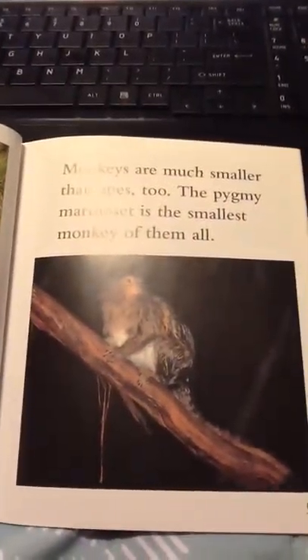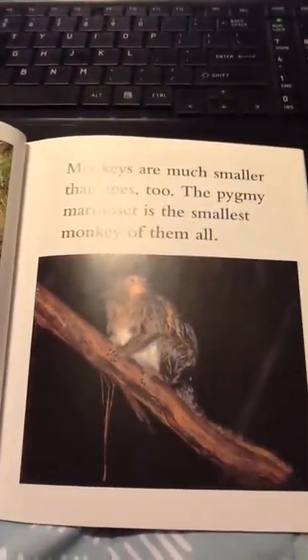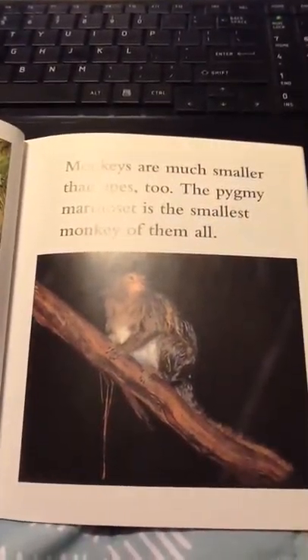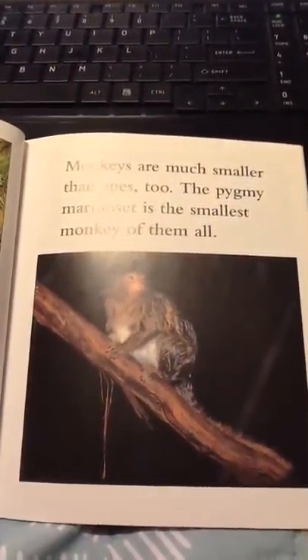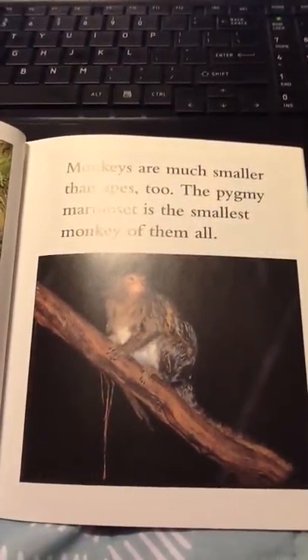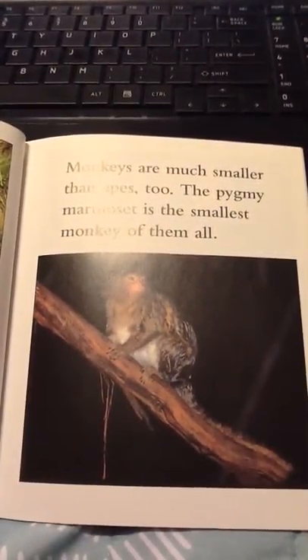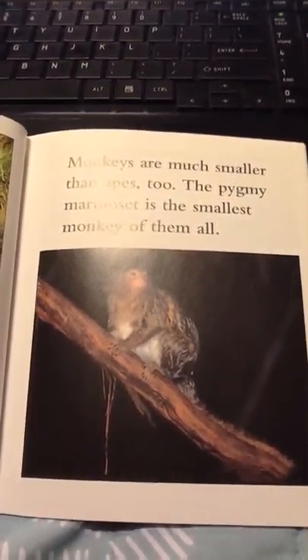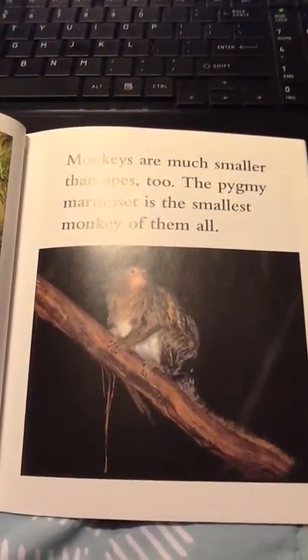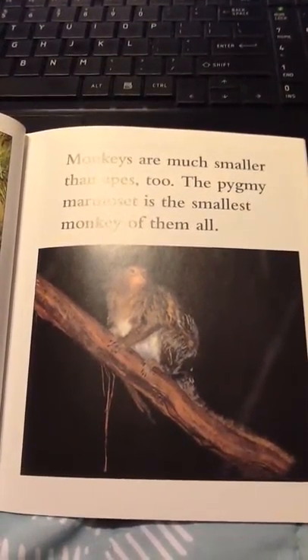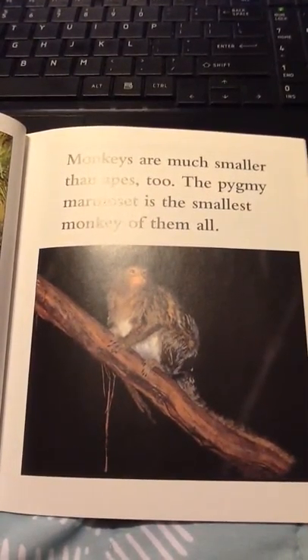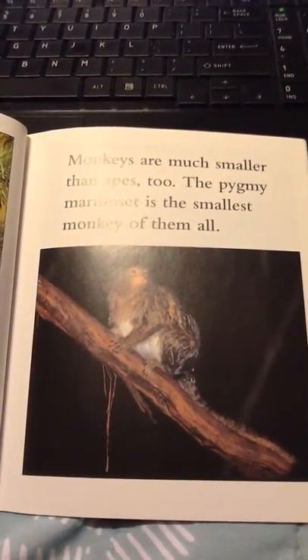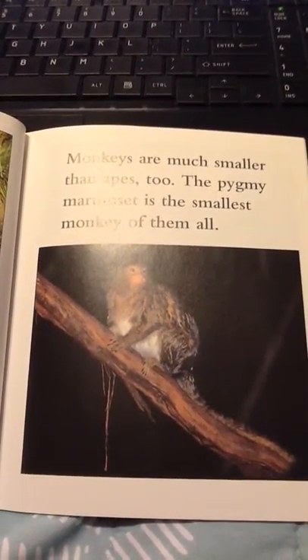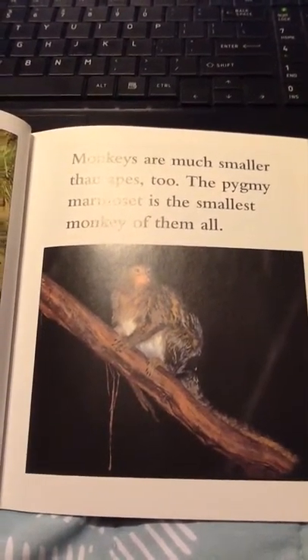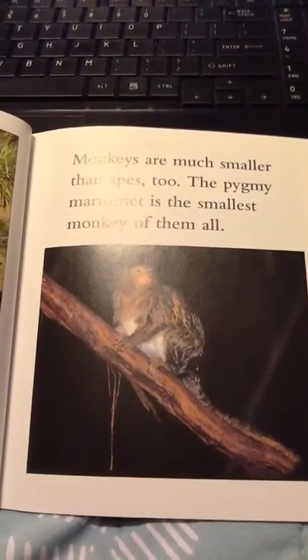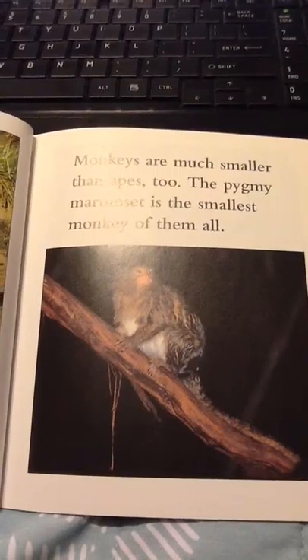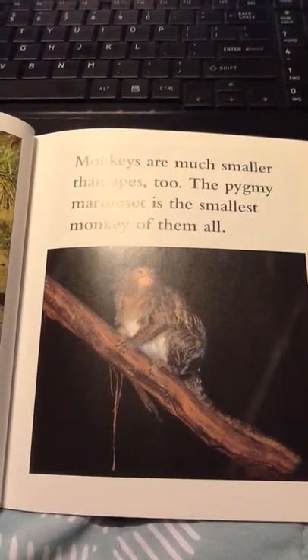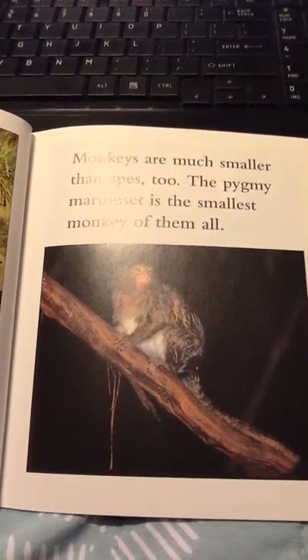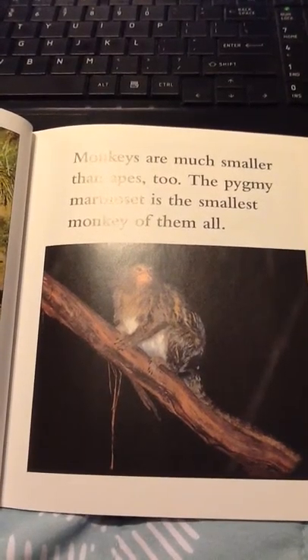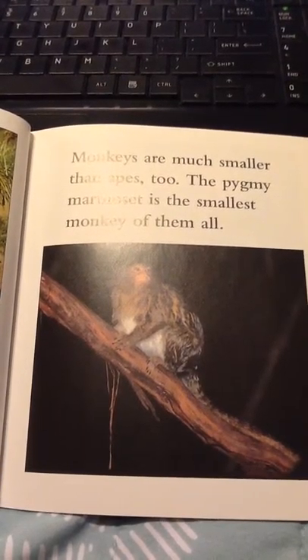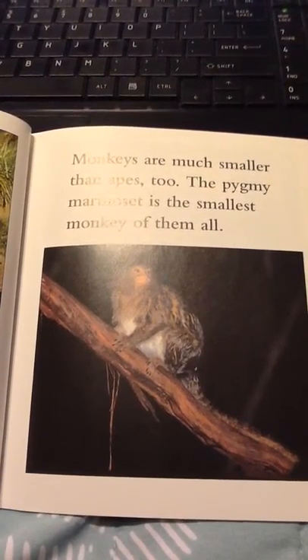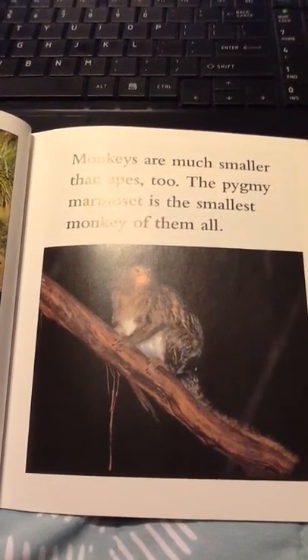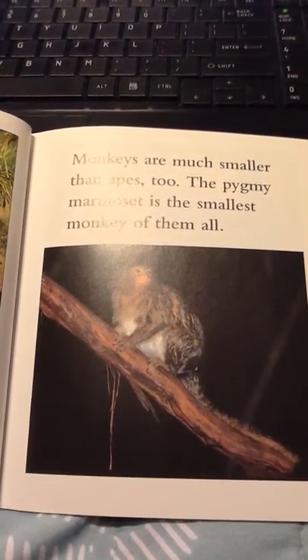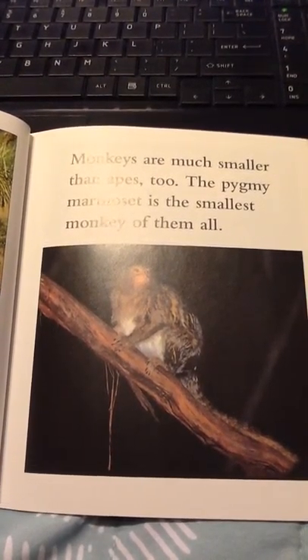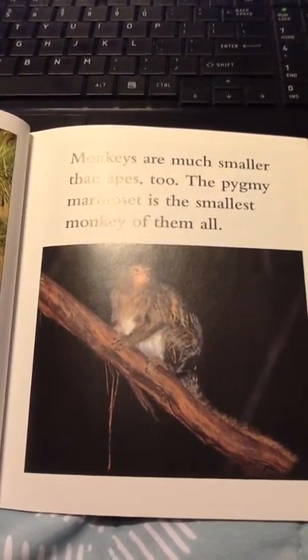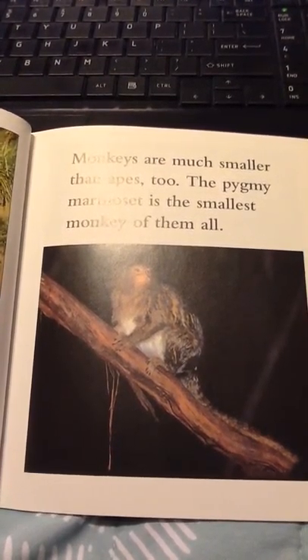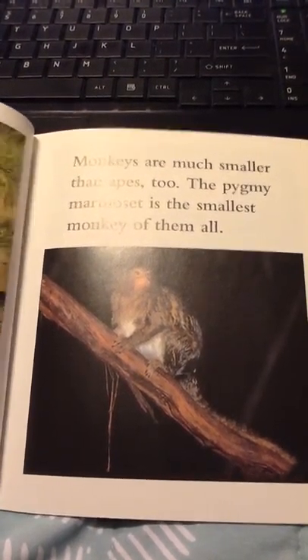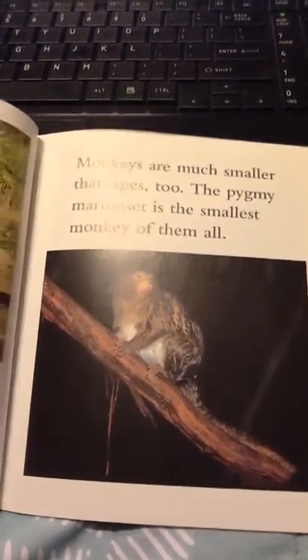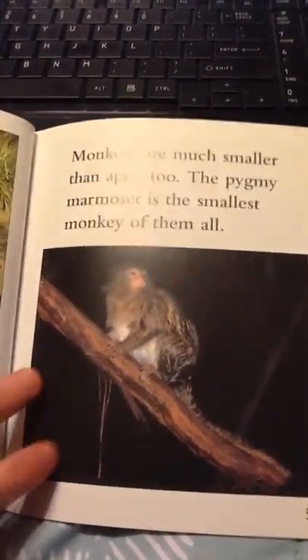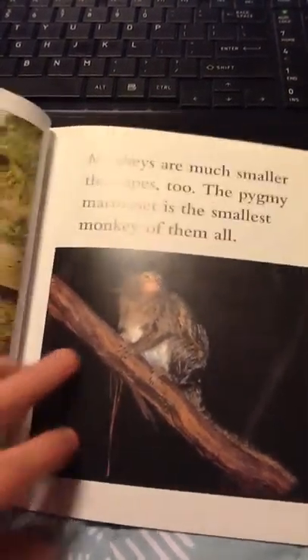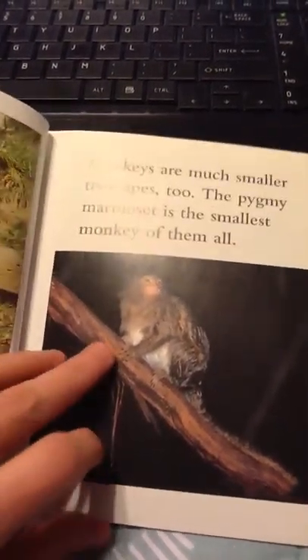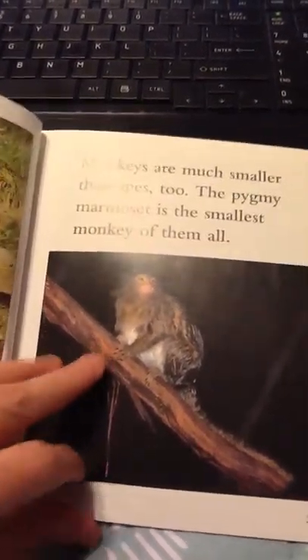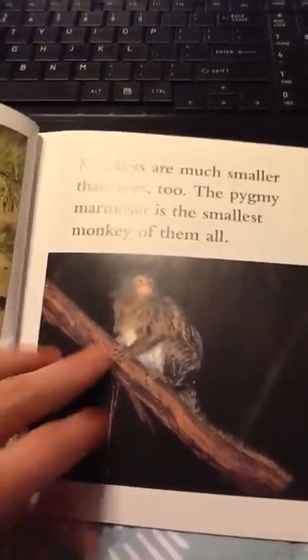Monkeys are much smaller than apes, too. The pygmy marmoset is the smallest monkey of them all.